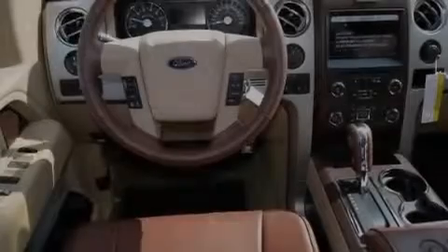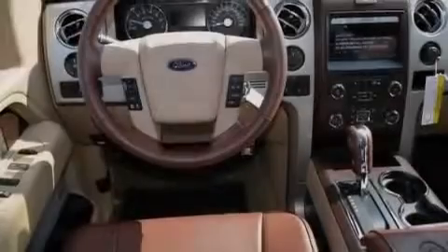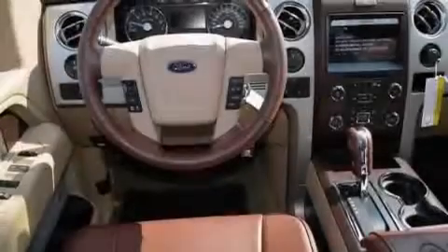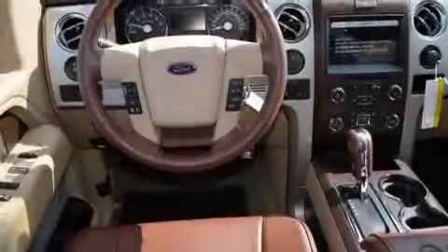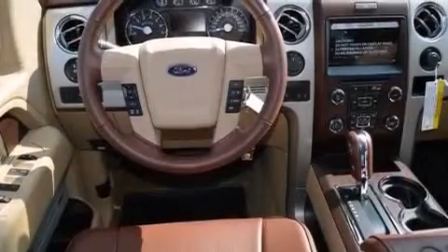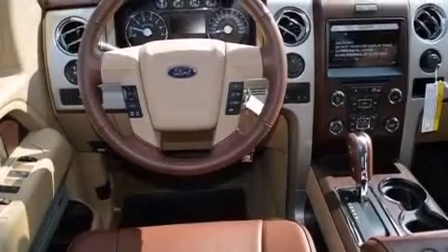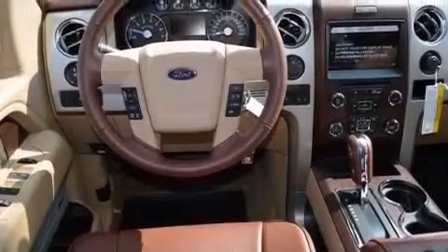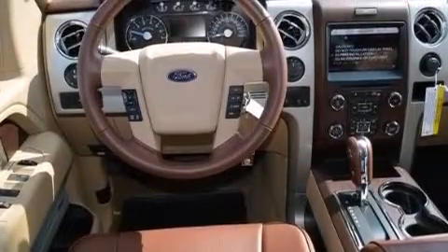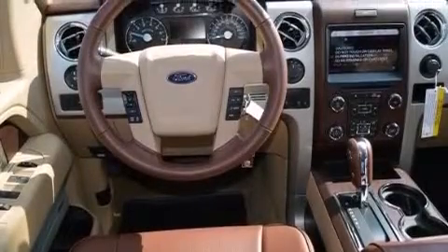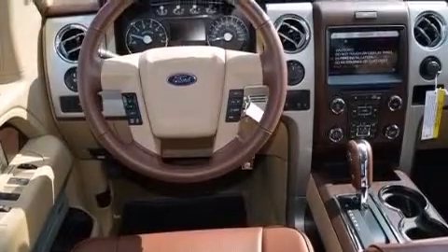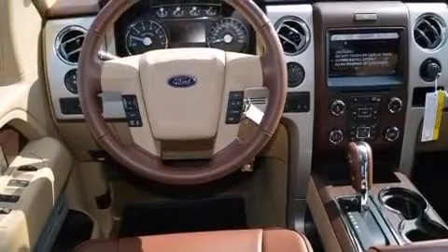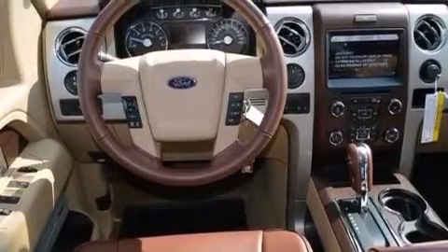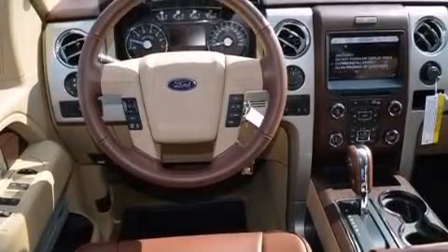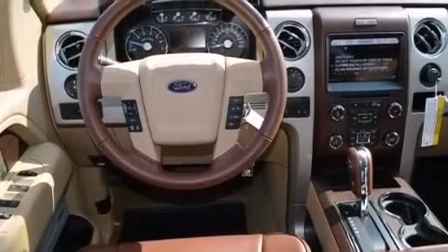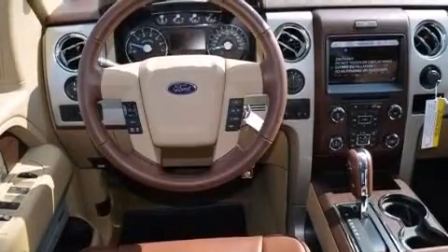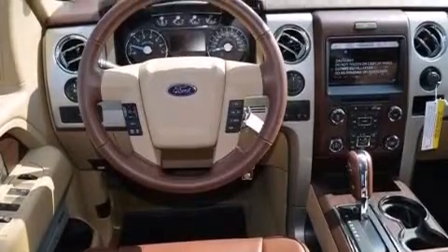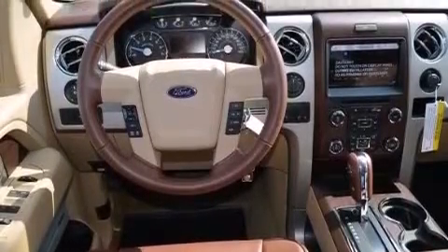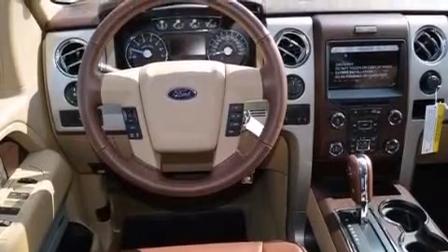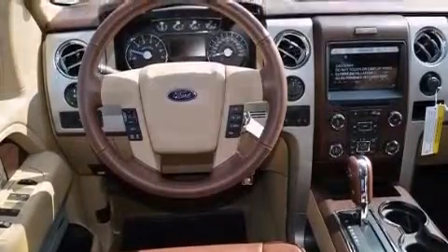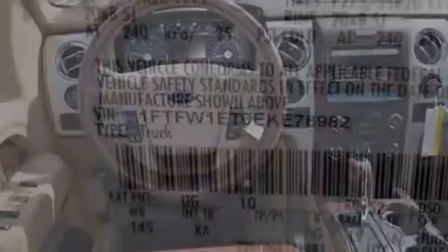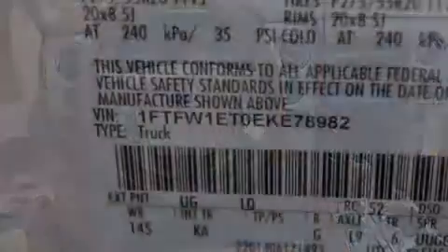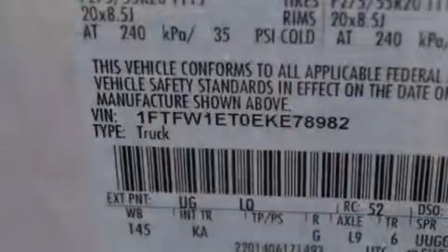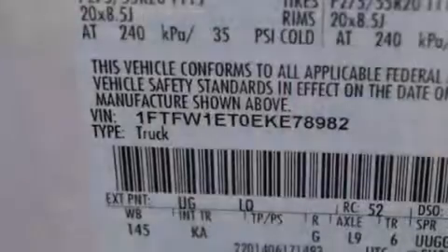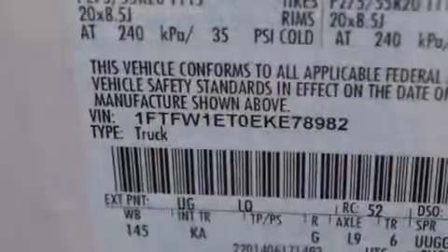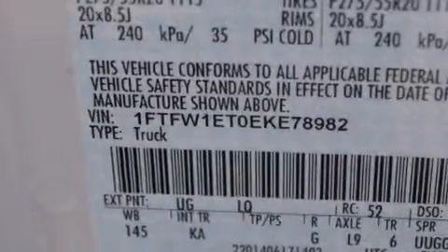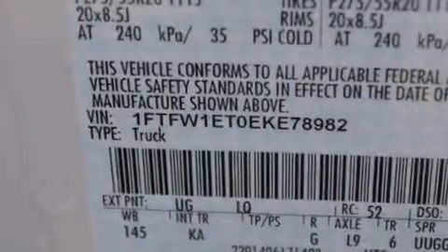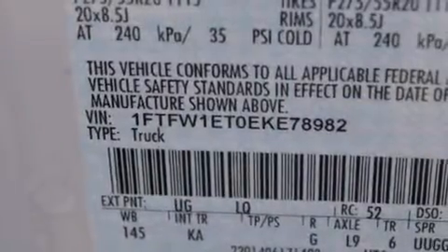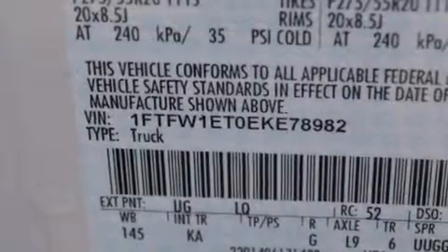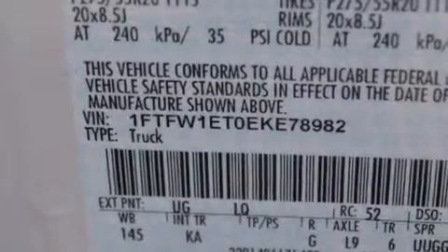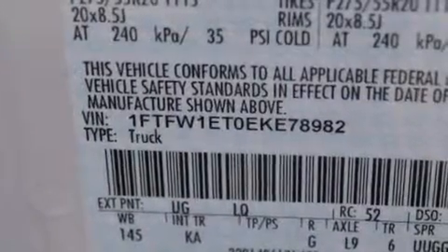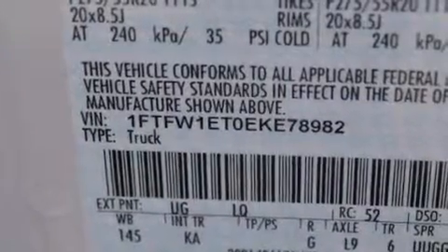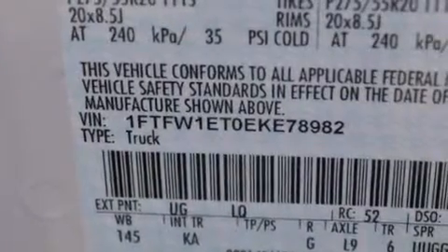Also included are 12-volt power outlets, front multi-stage airbags, rear-seat child-proof door locks, air conditioning, and a trailer brake controller.